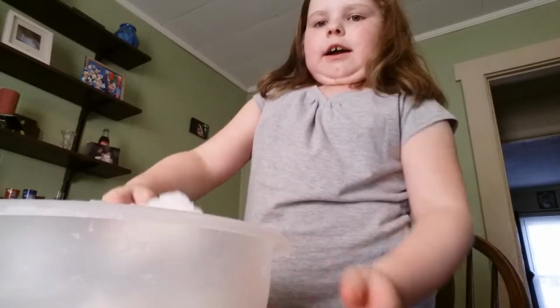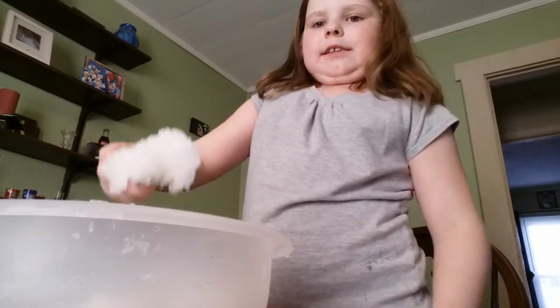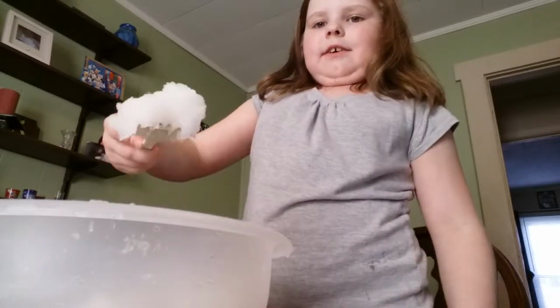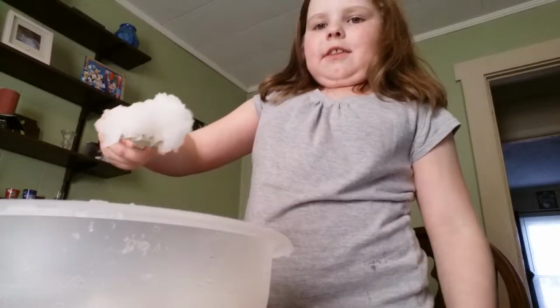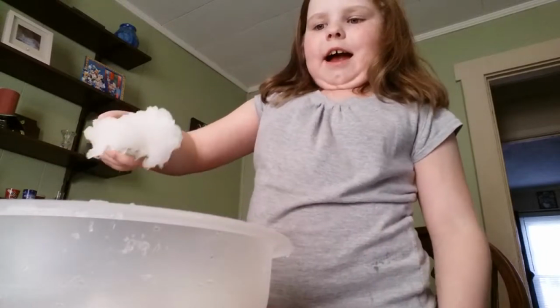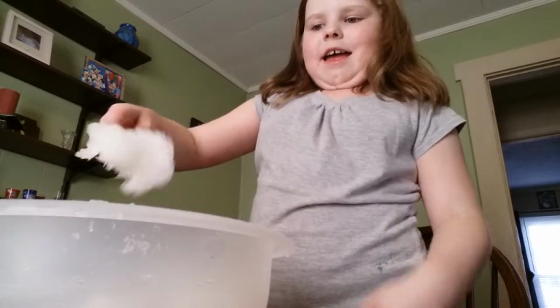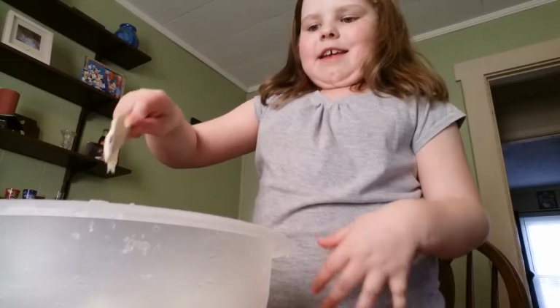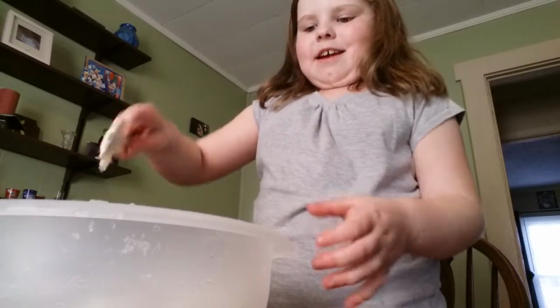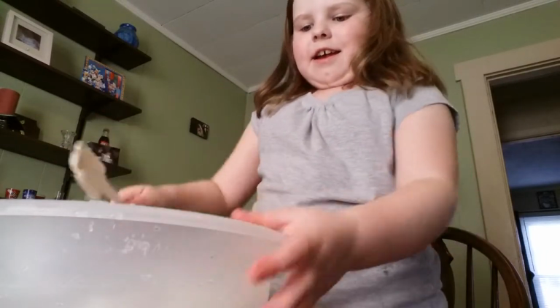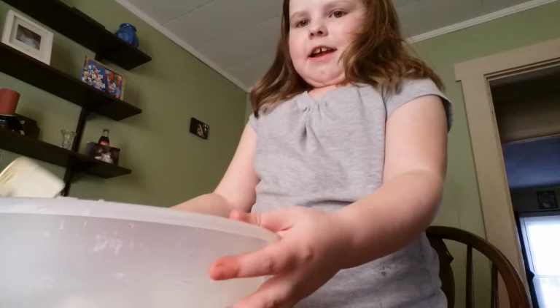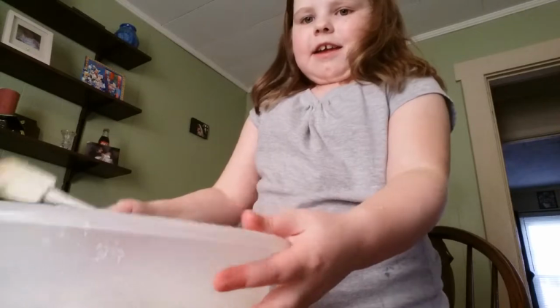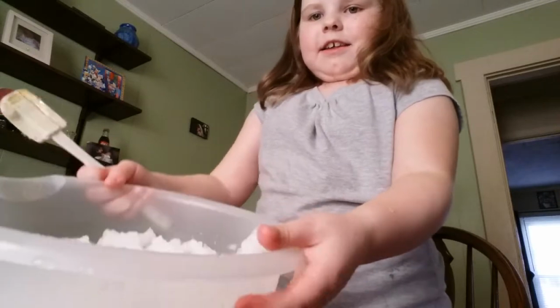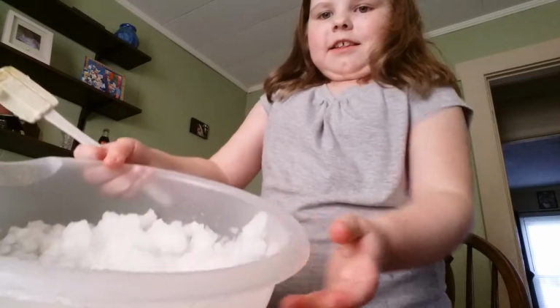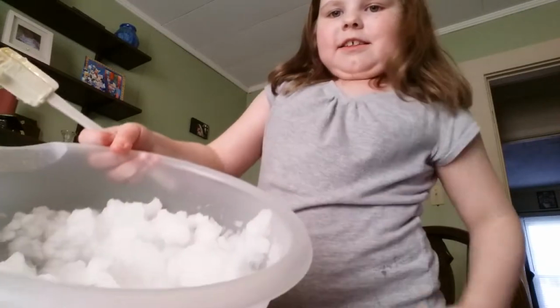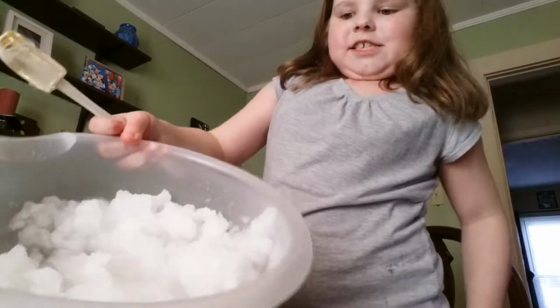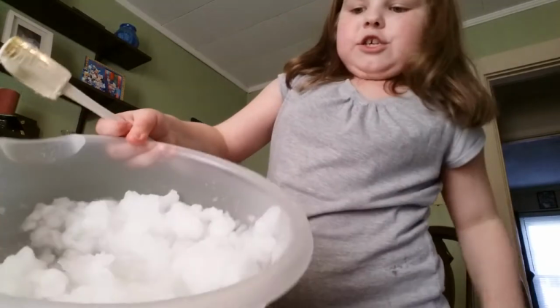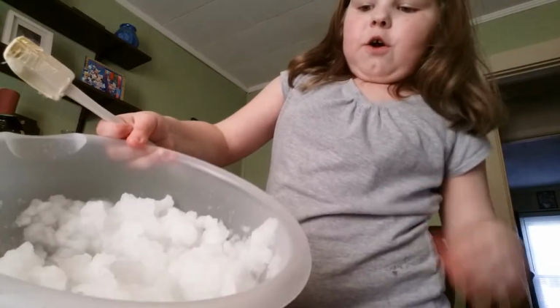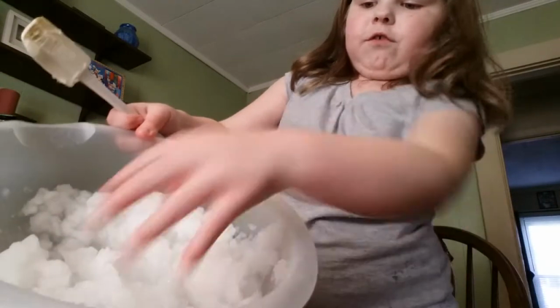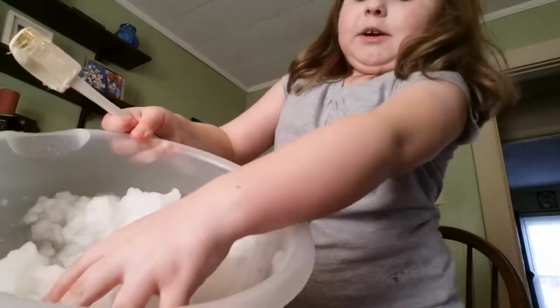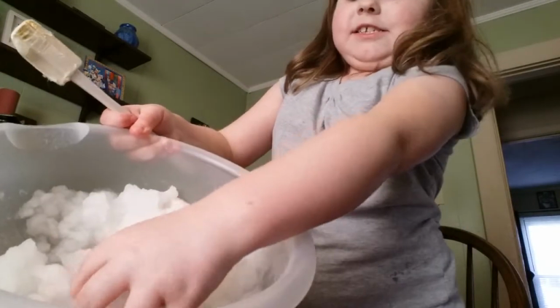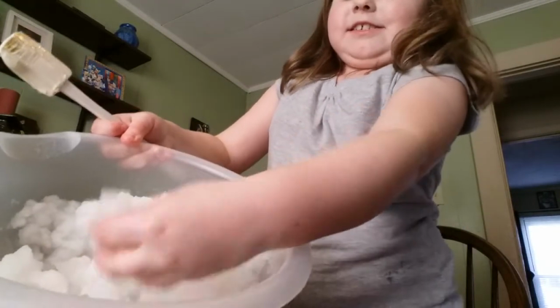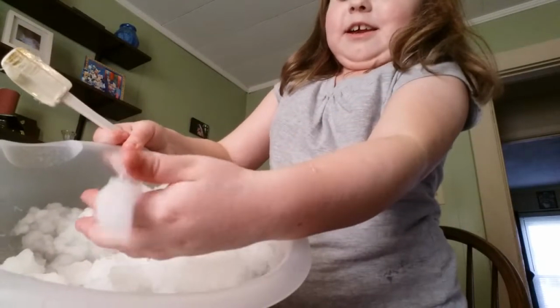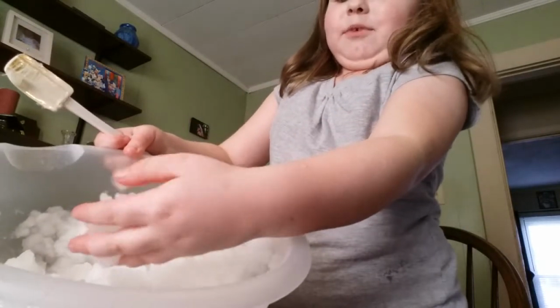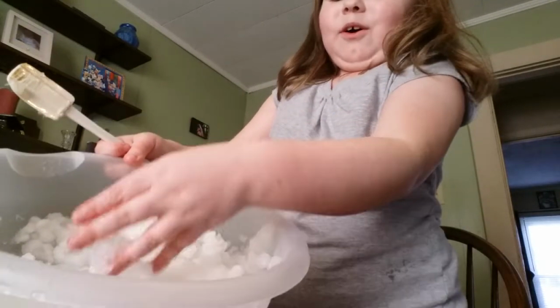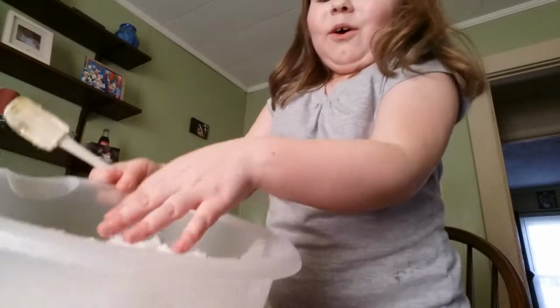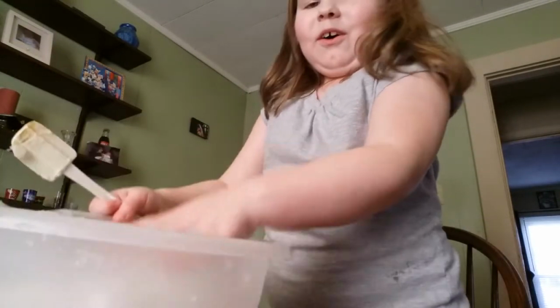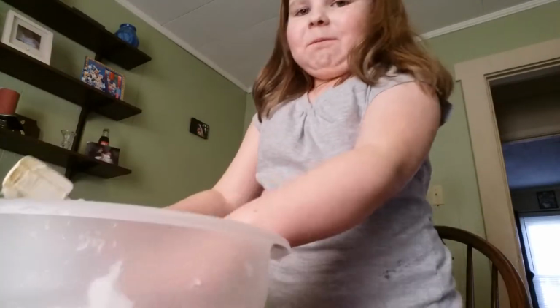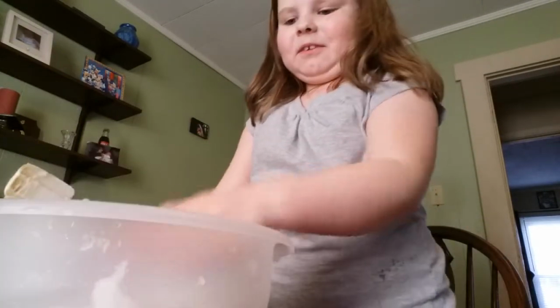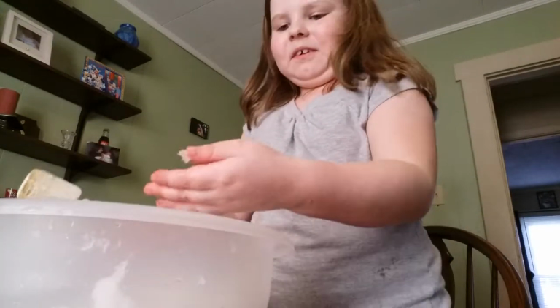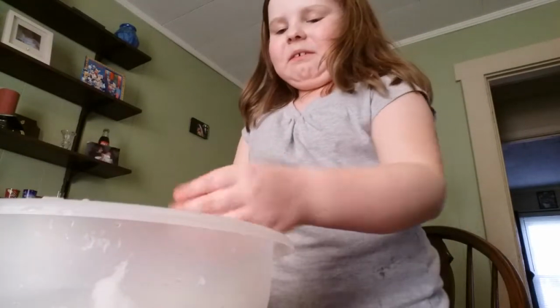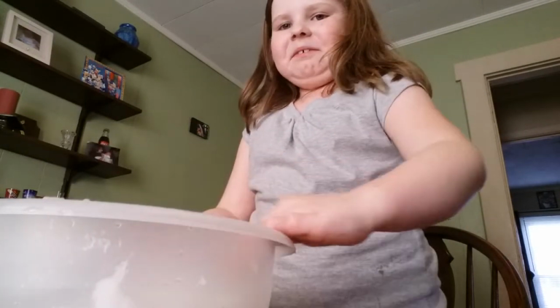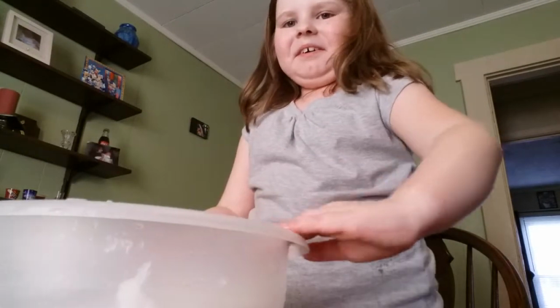Guys, look at that — snow from a diaper! Oh, it feels so cool.